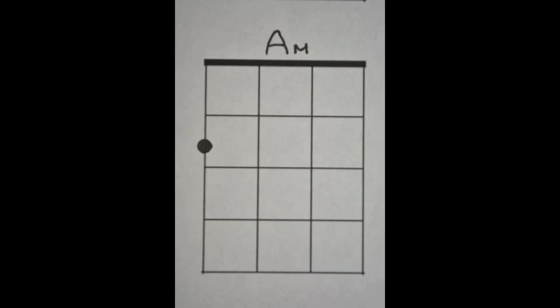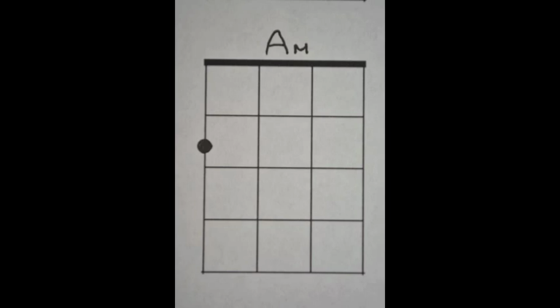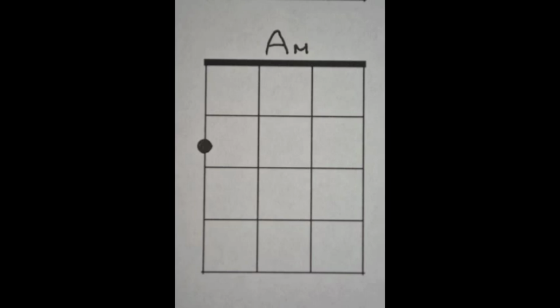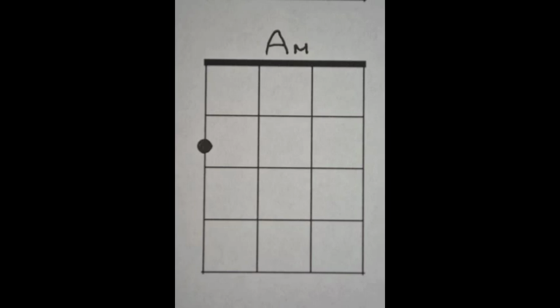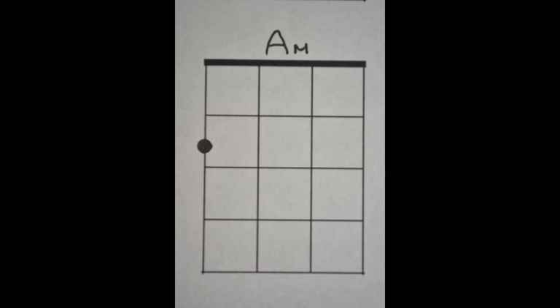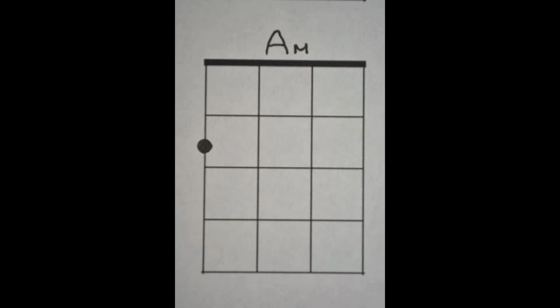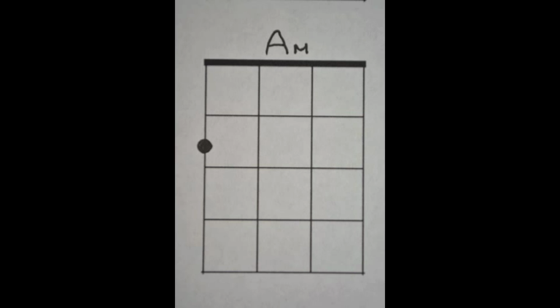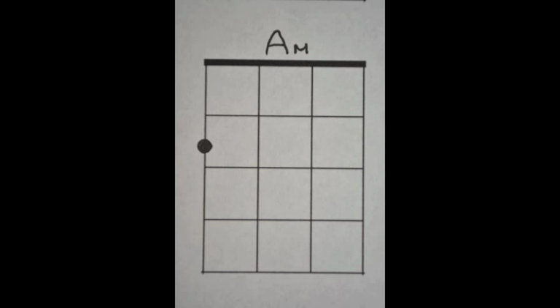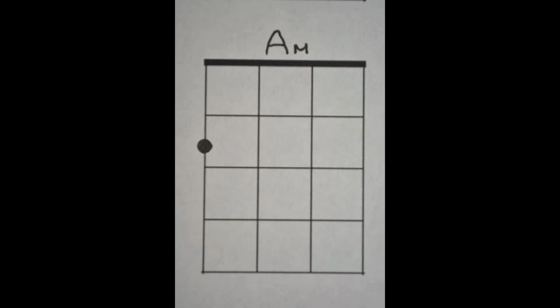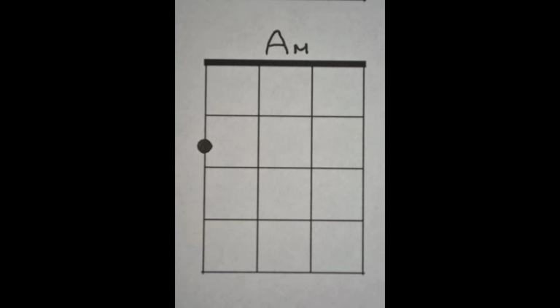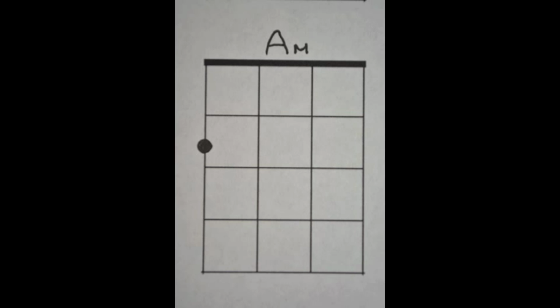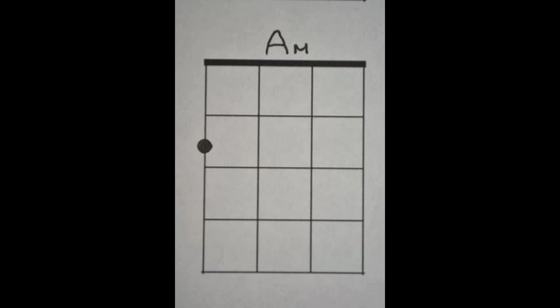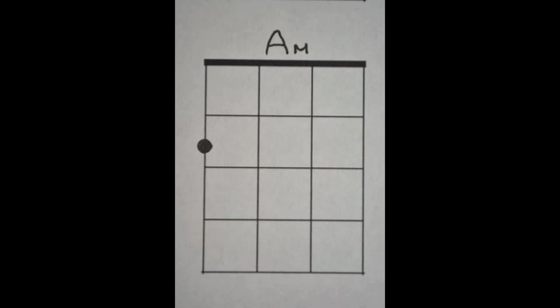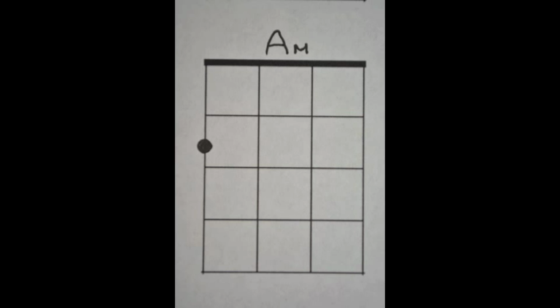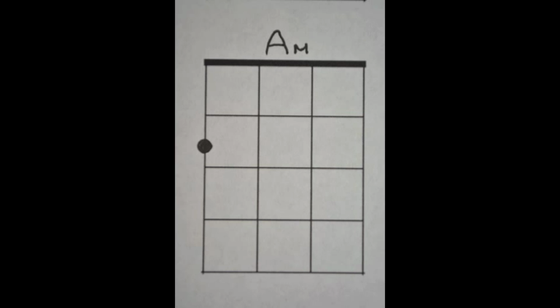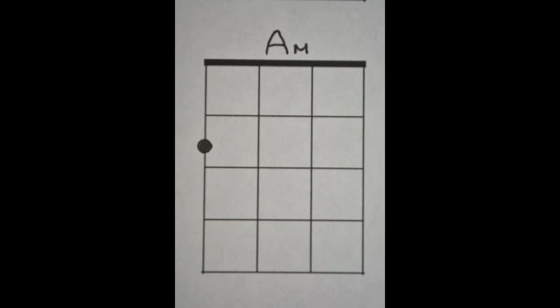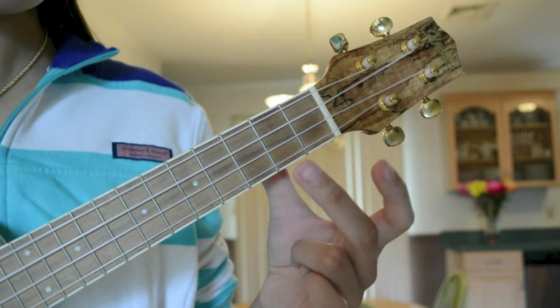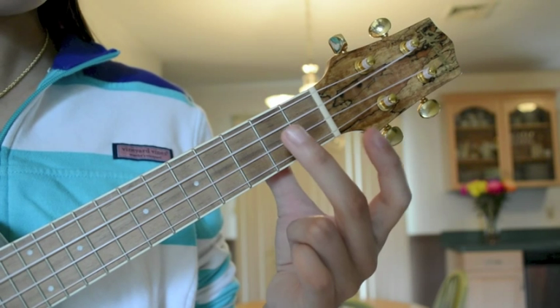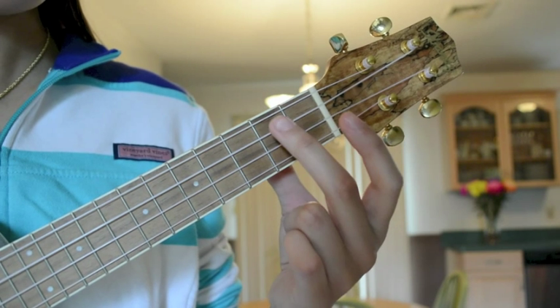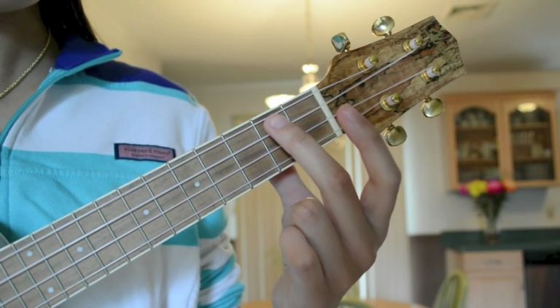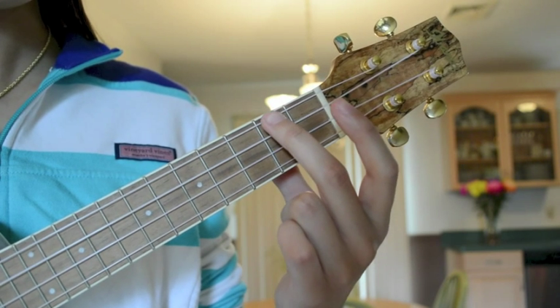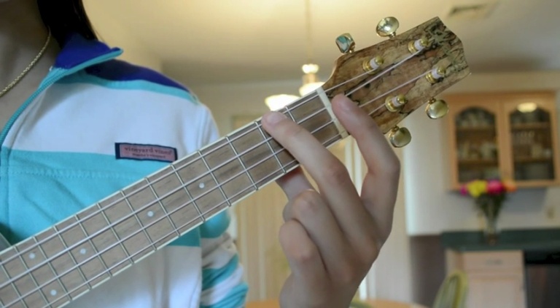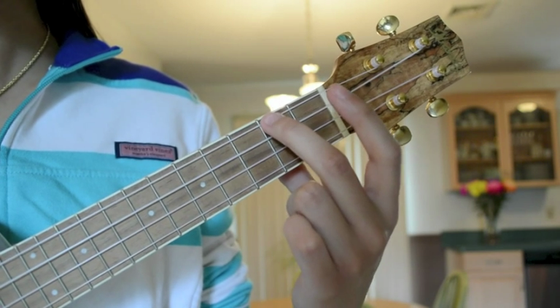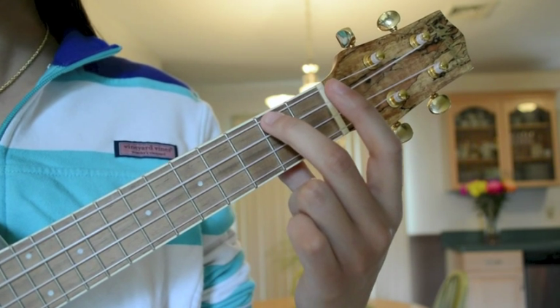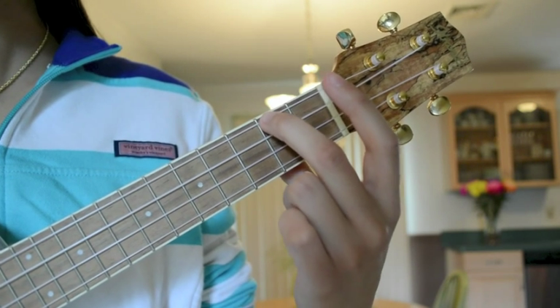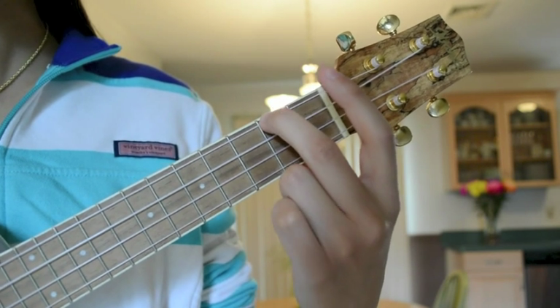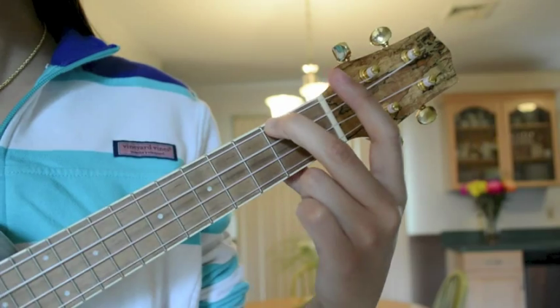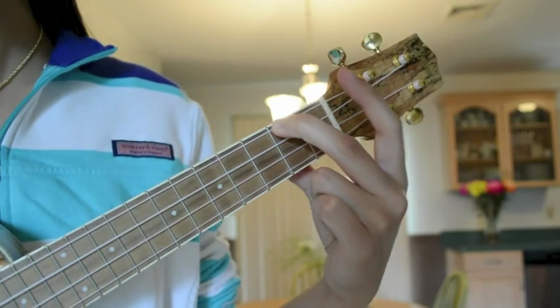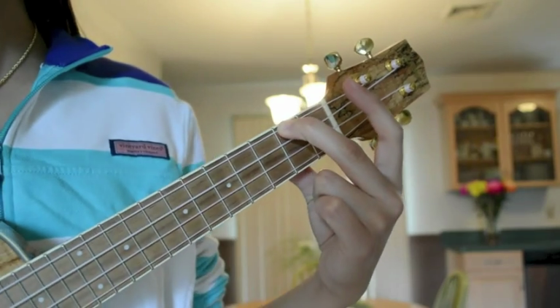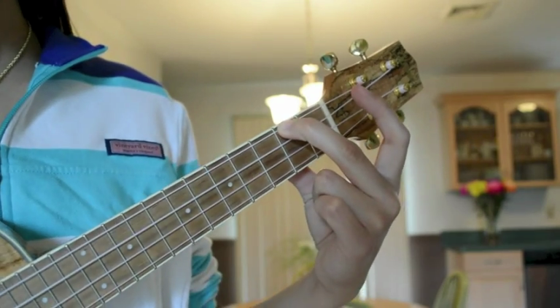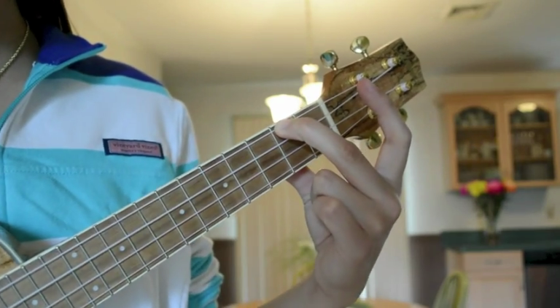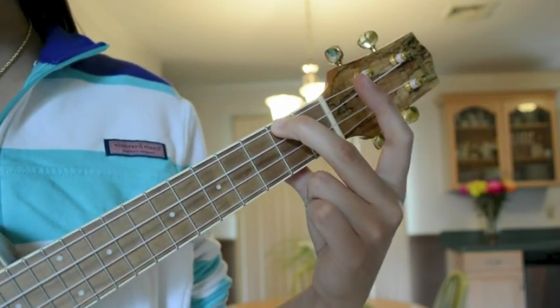The next chord is A-minor. Place your second finger on the second fret of the G-string.